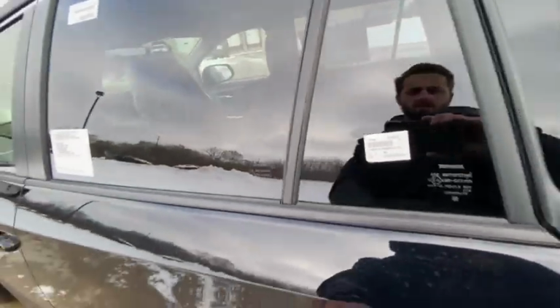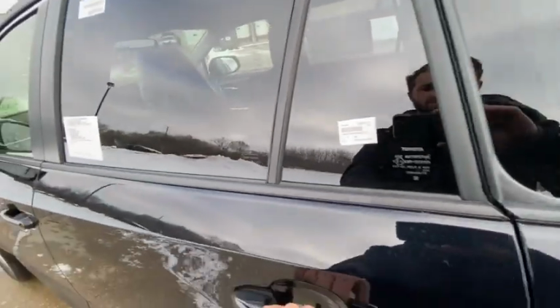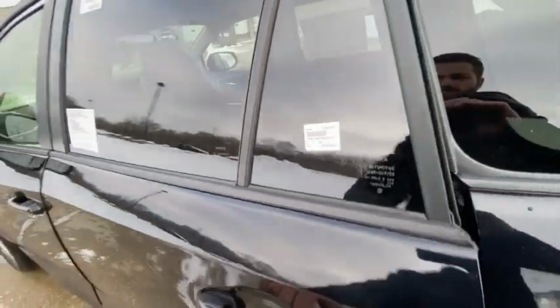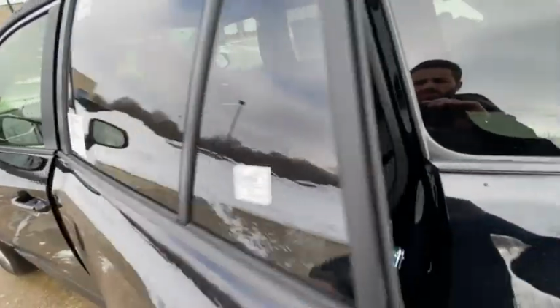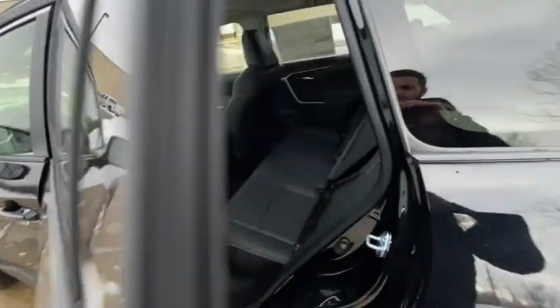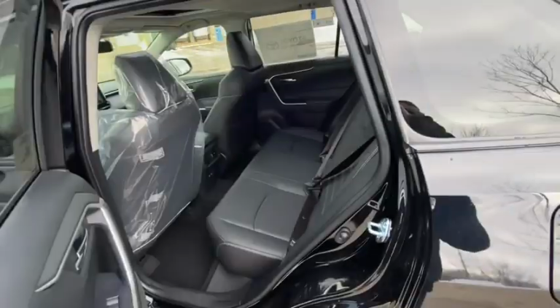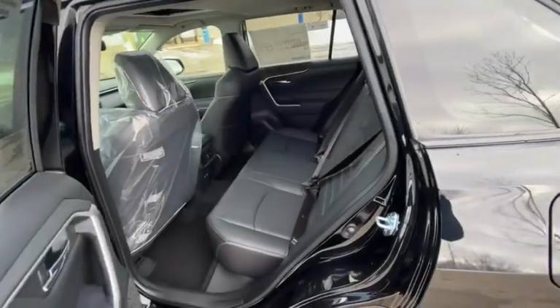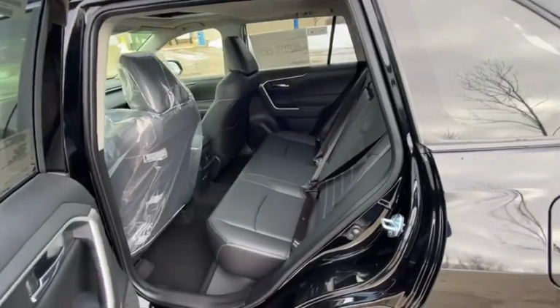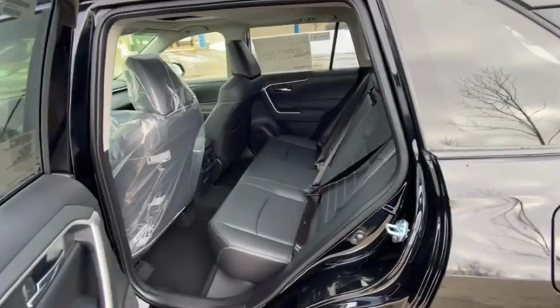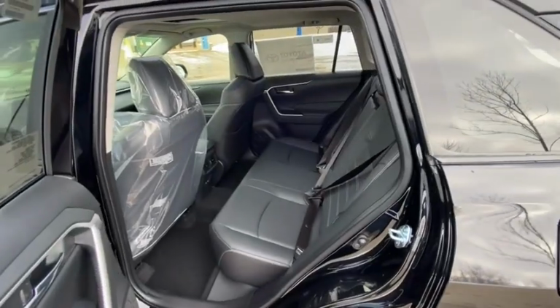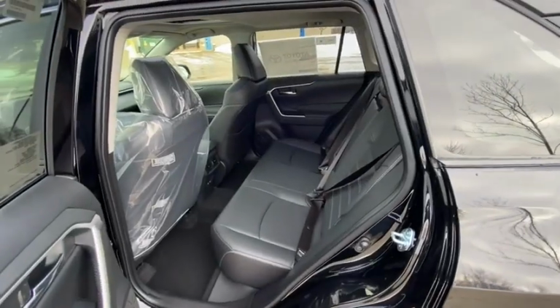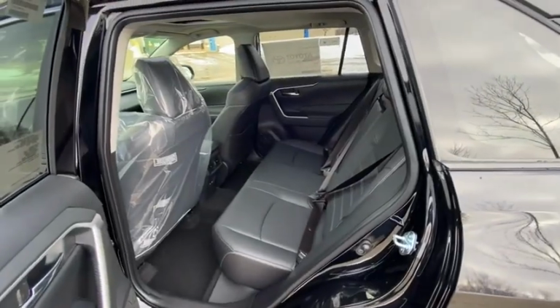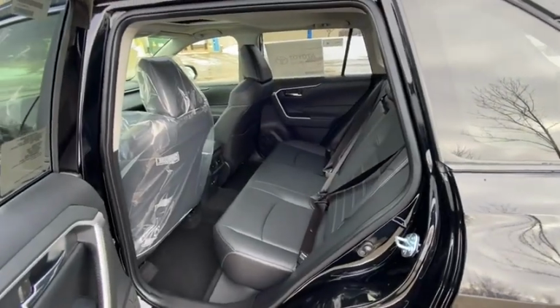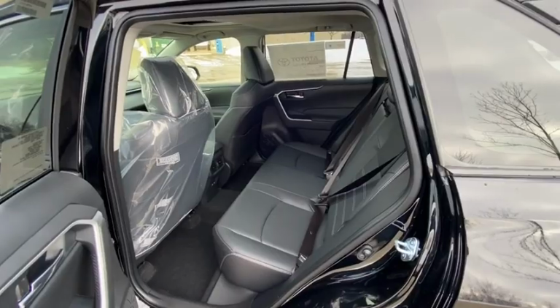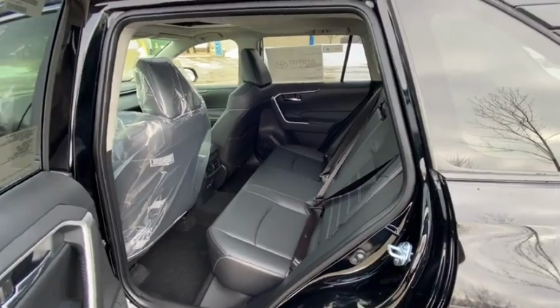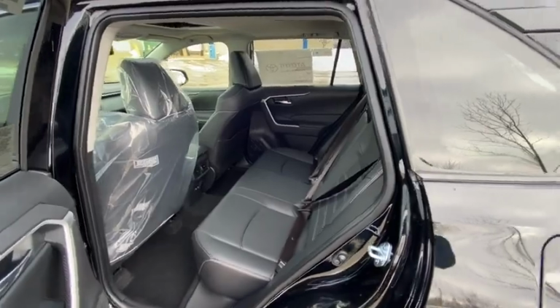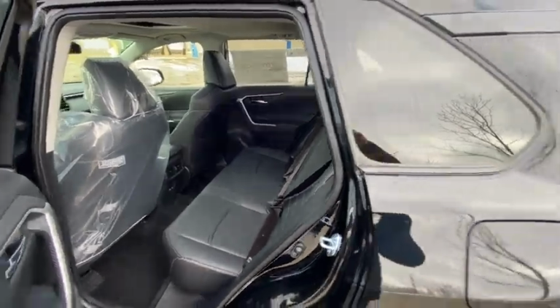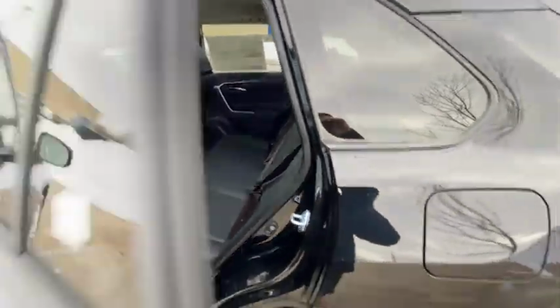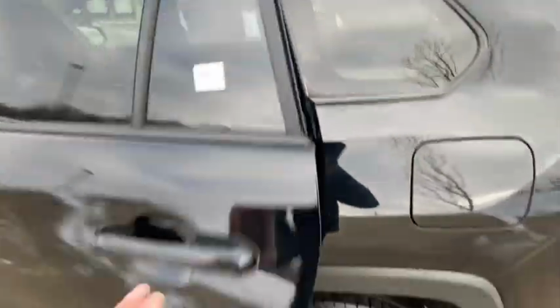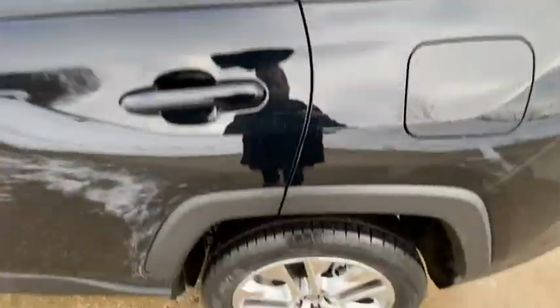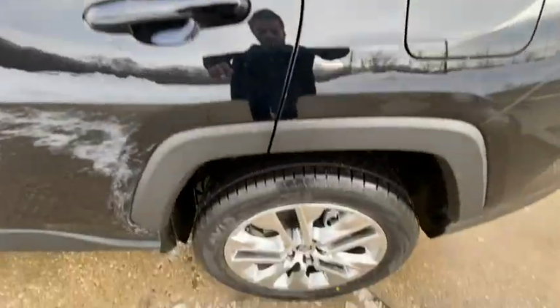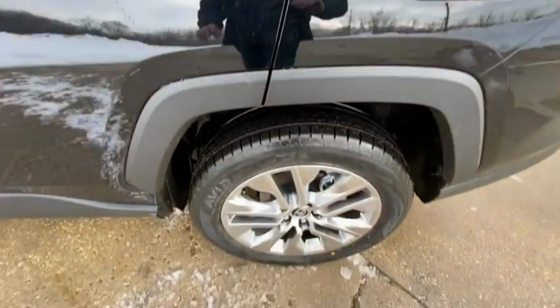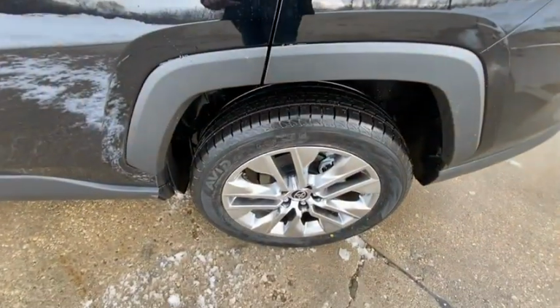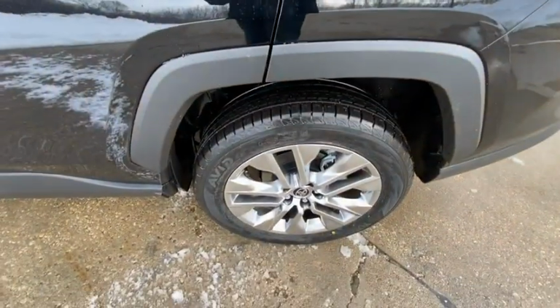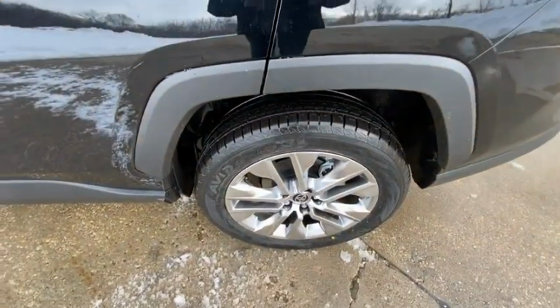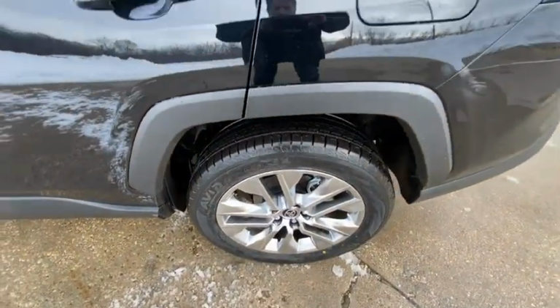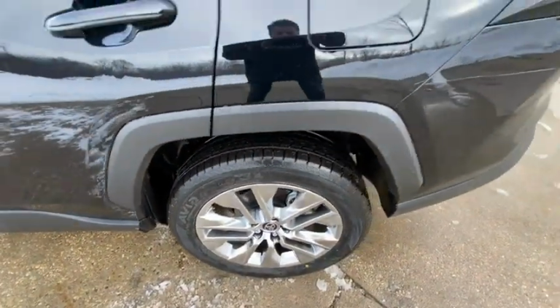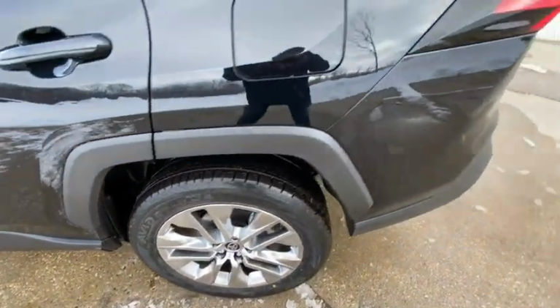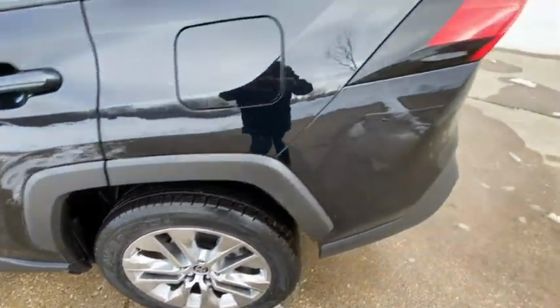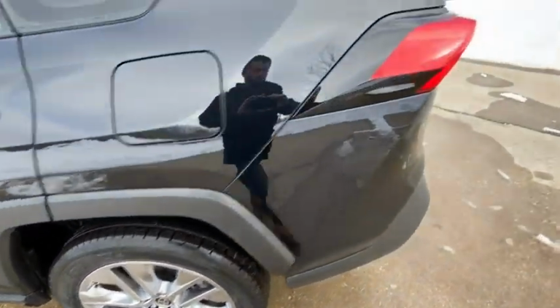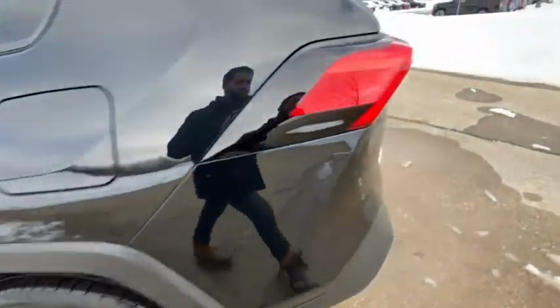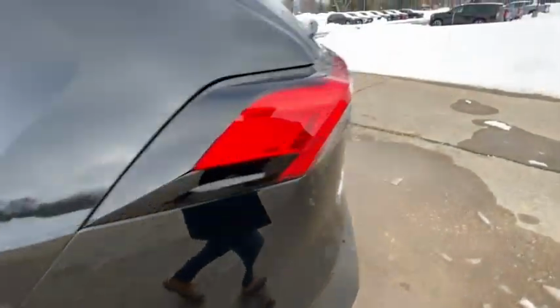Overhead console, tachometer, remote keyless entry, power moonroof, power driver's seat.